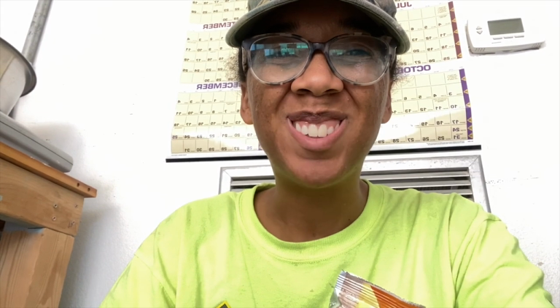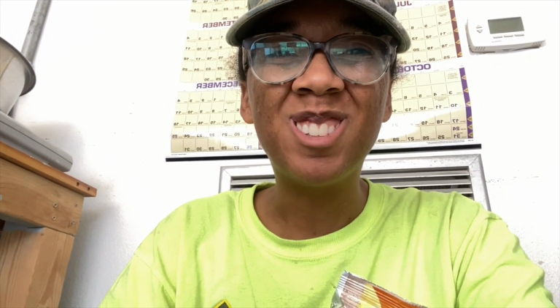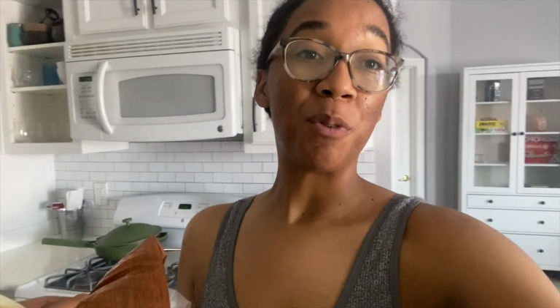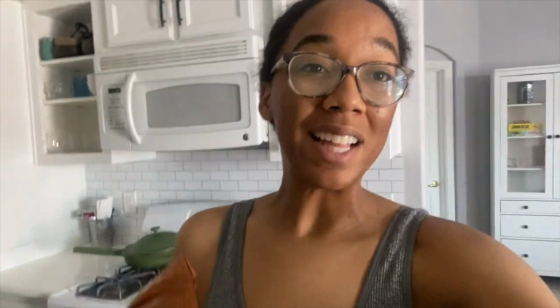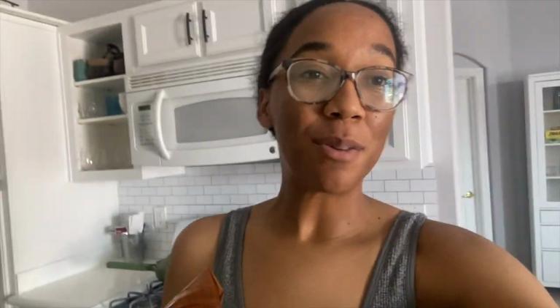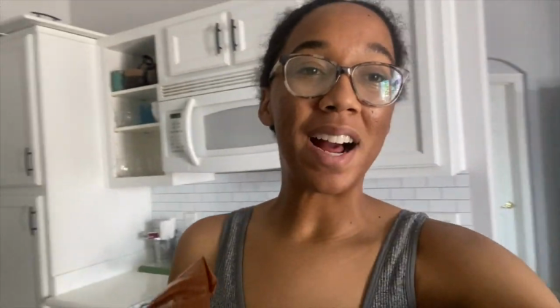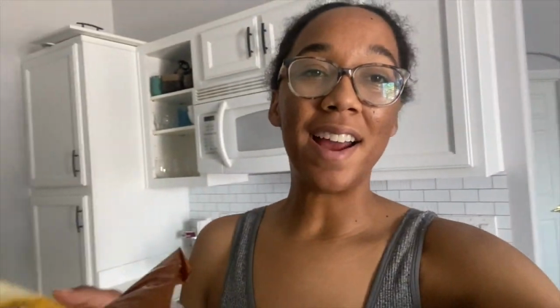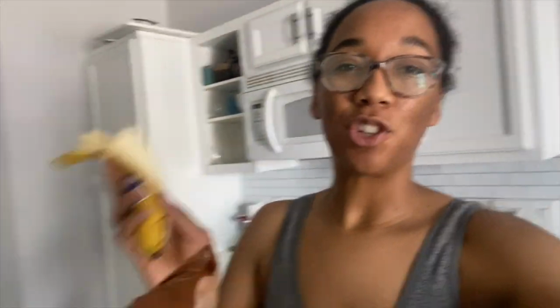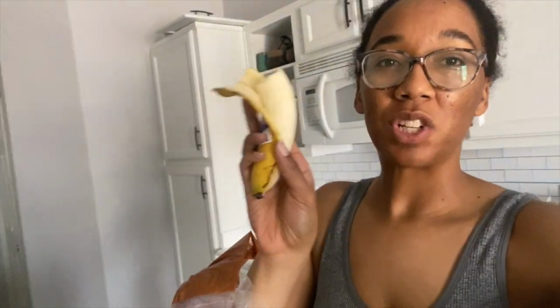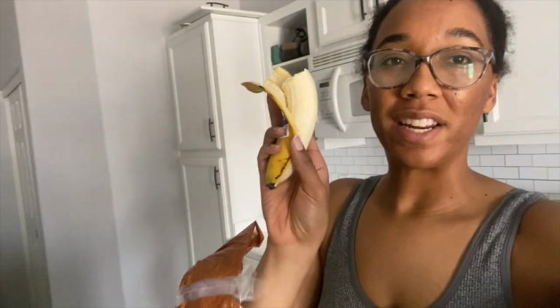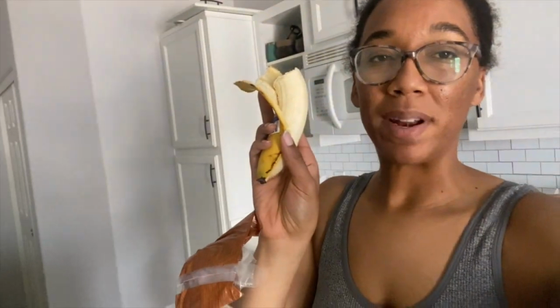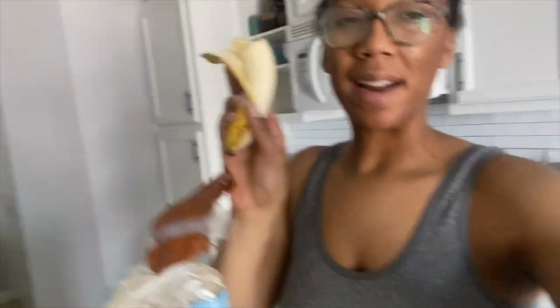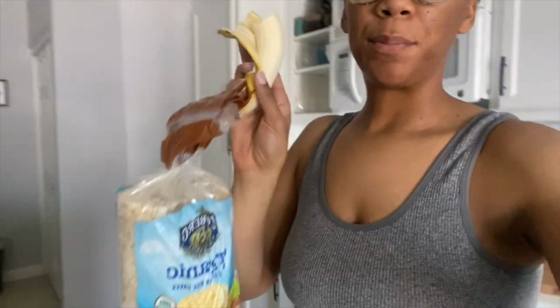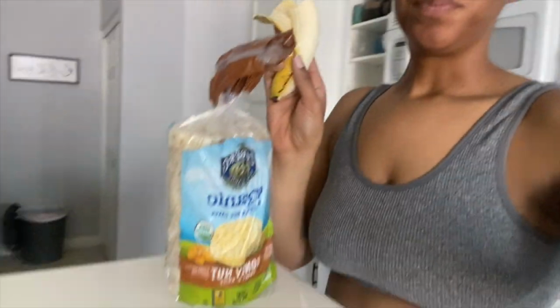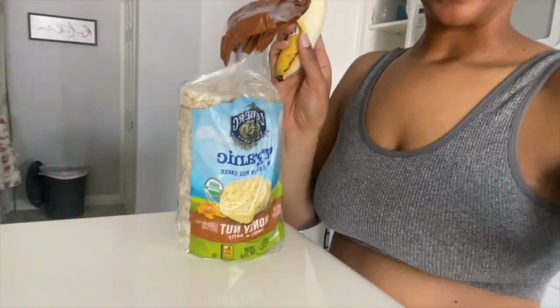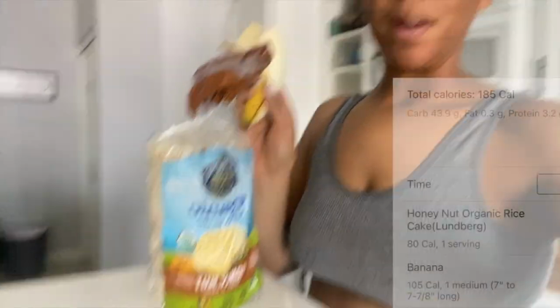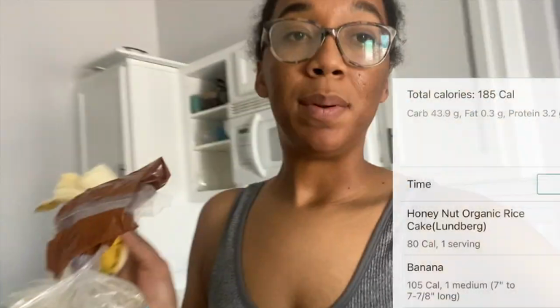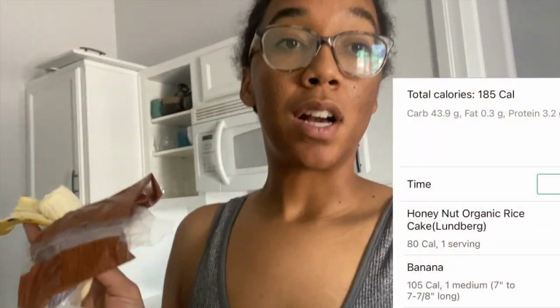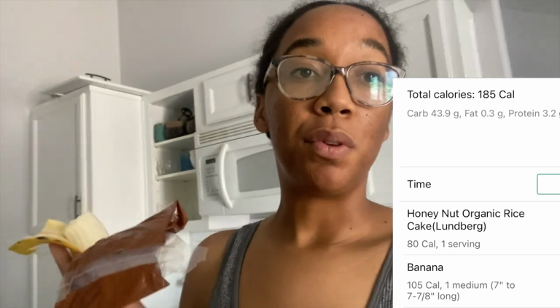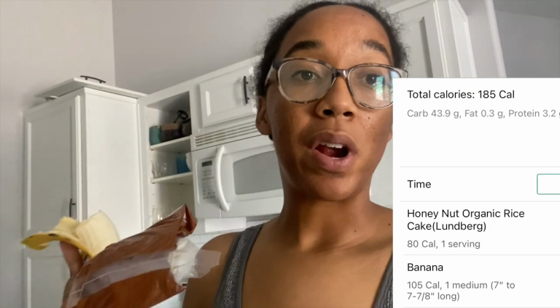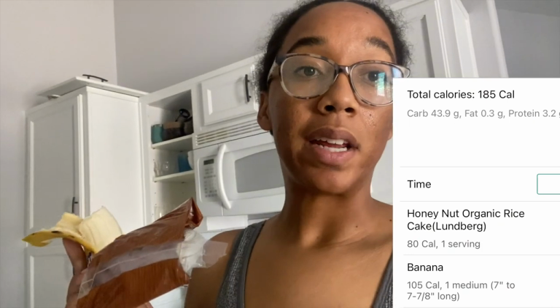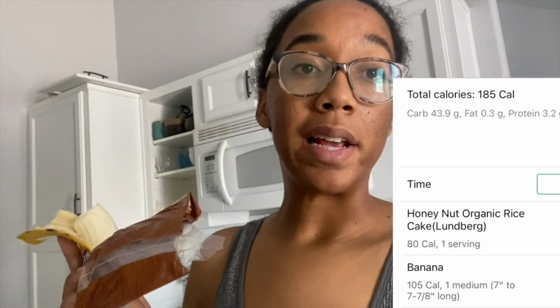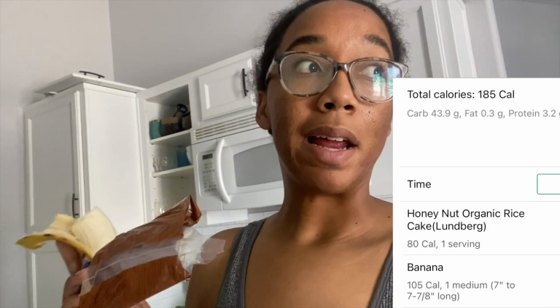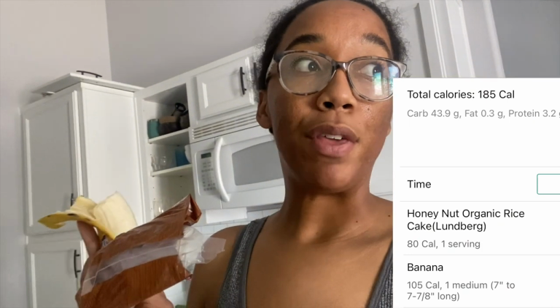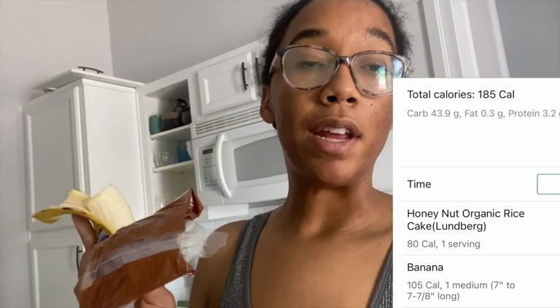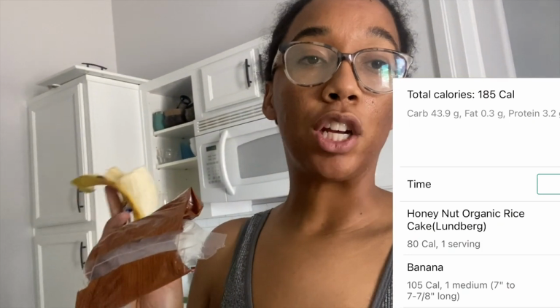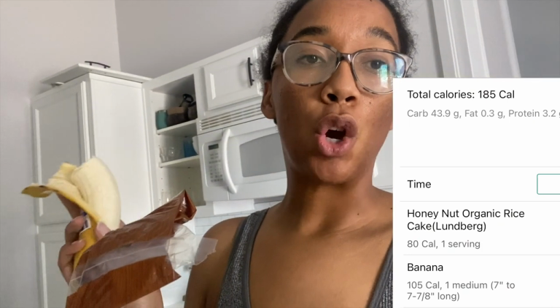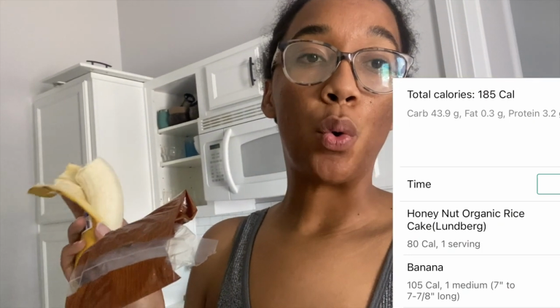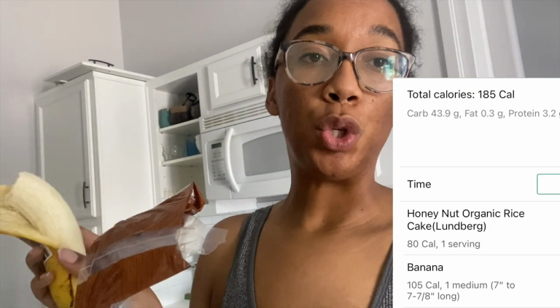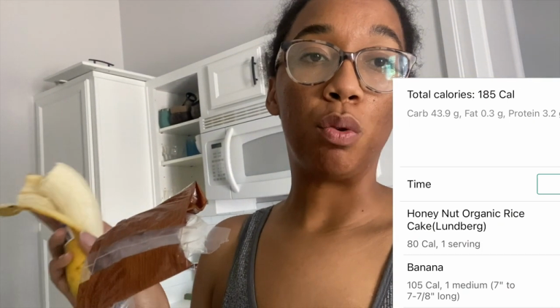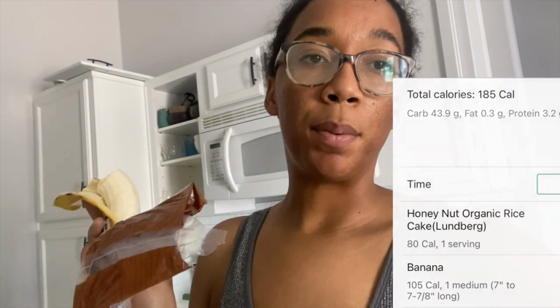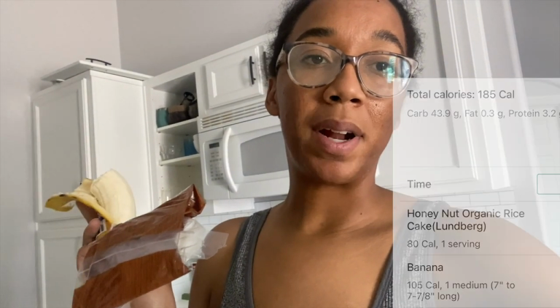I'm running a little behind, so I'm just going to eat a banana and maybe a couple of rice cakes, and then I'm going to go do upper body.